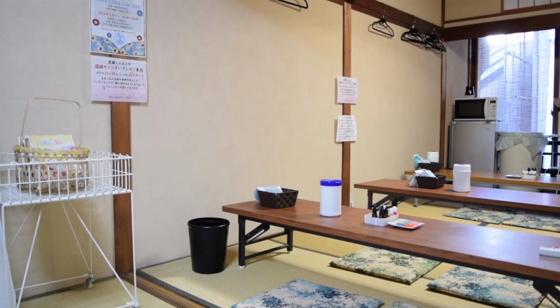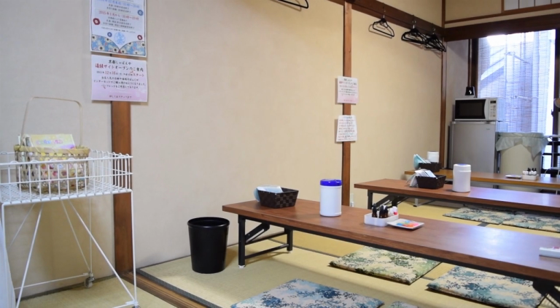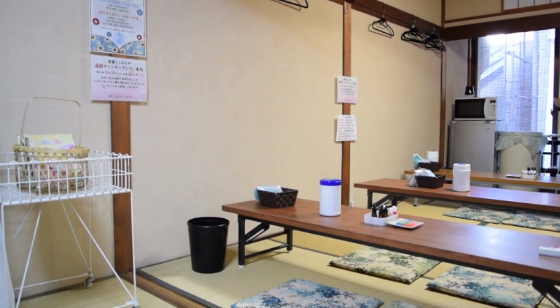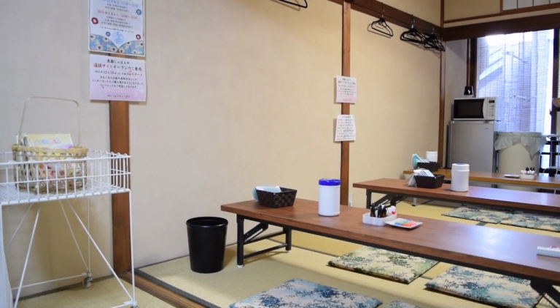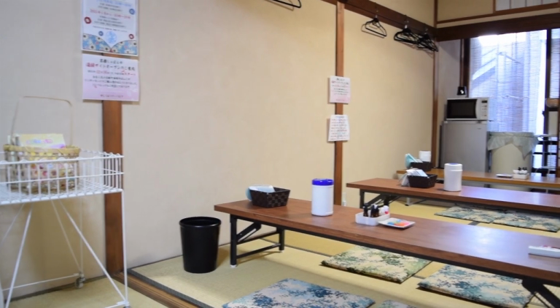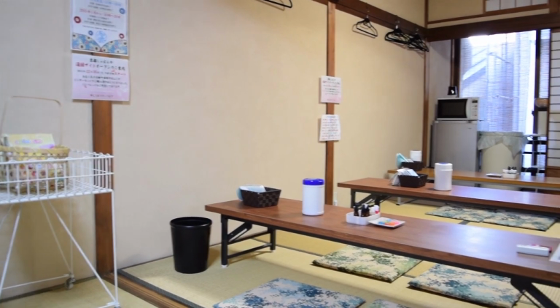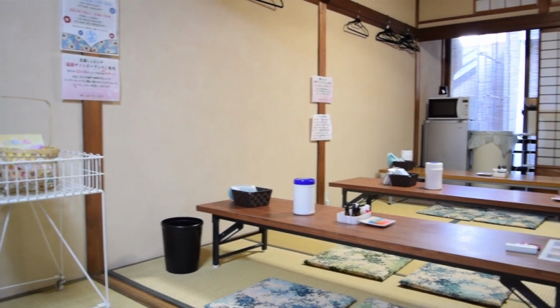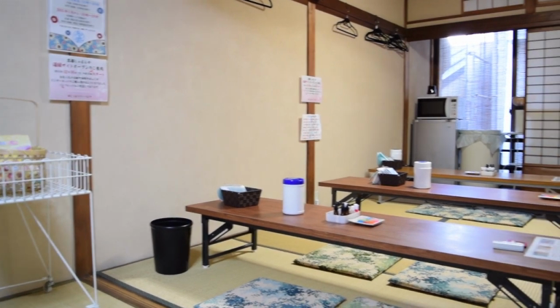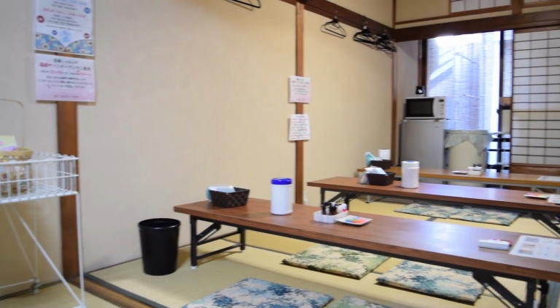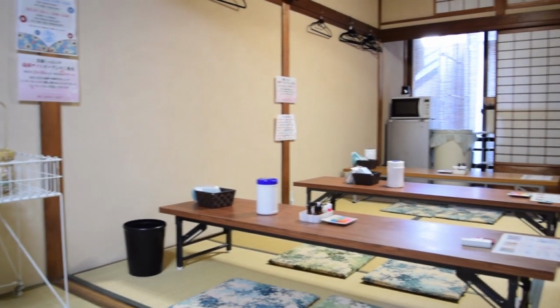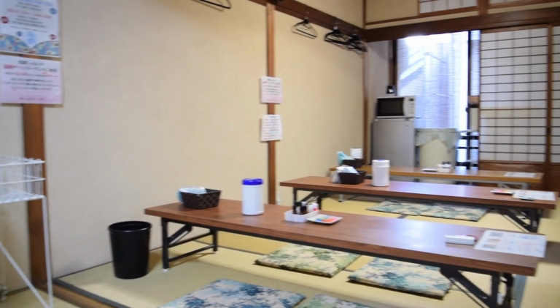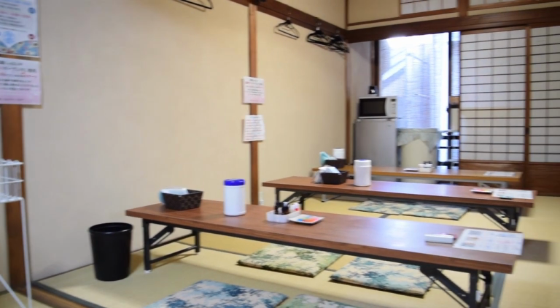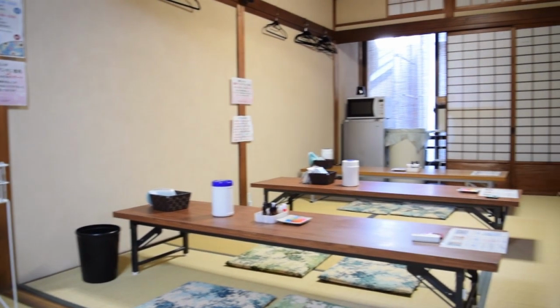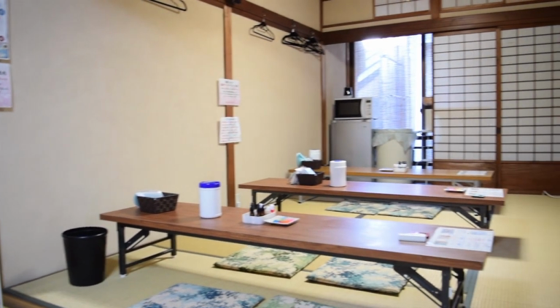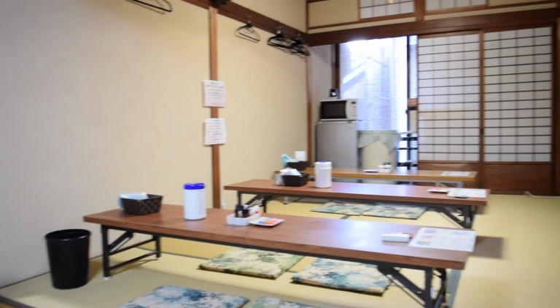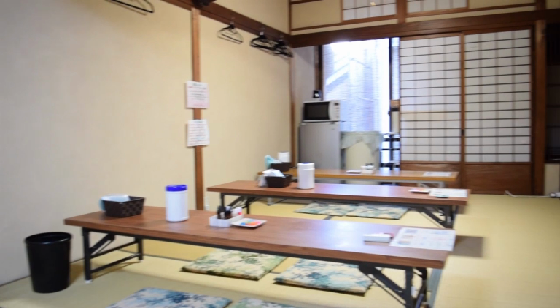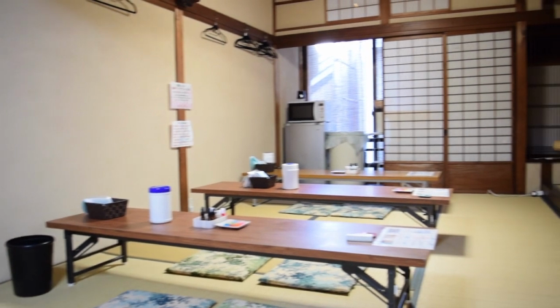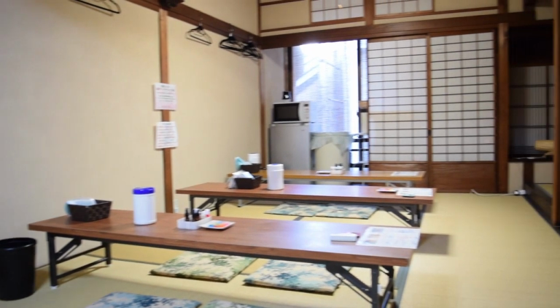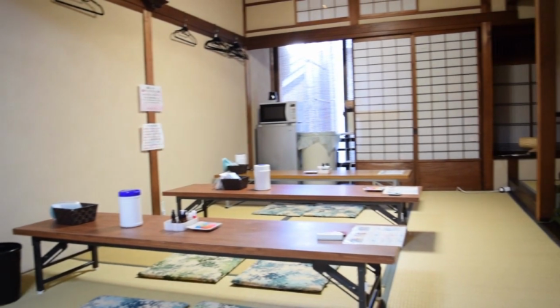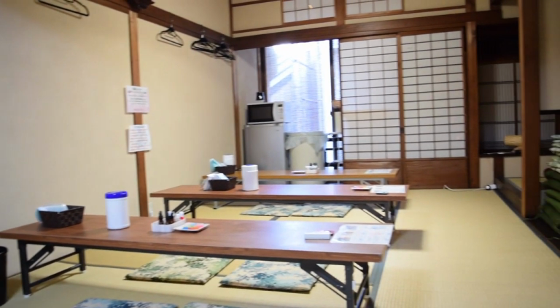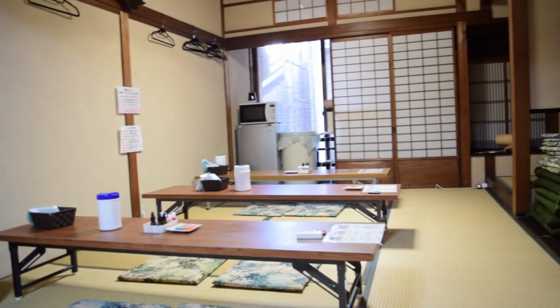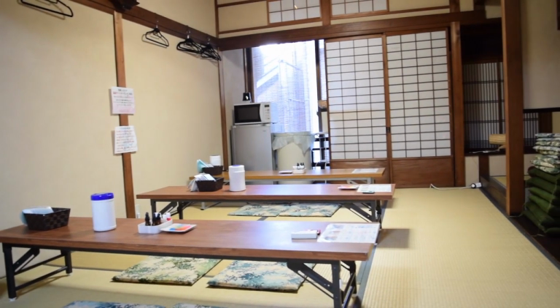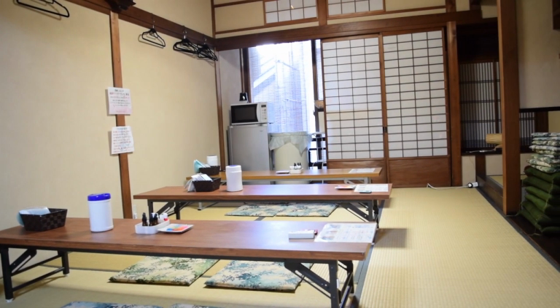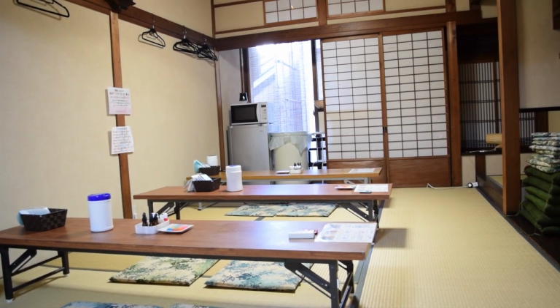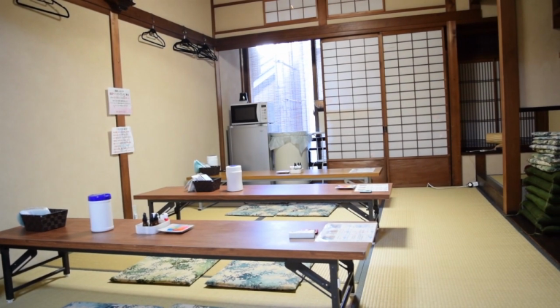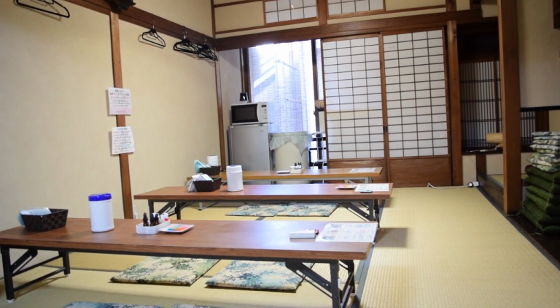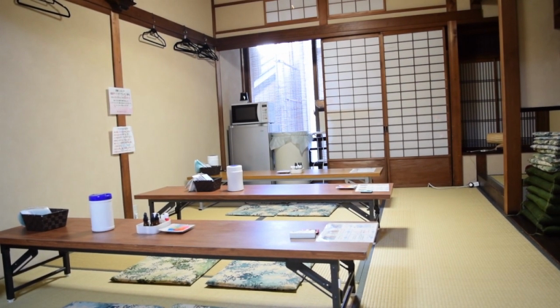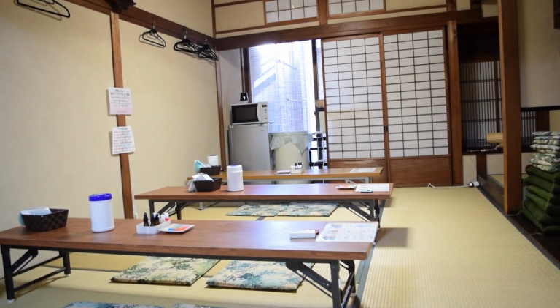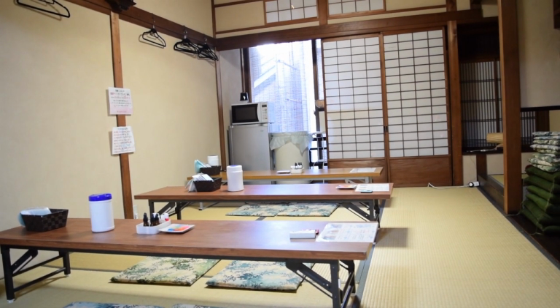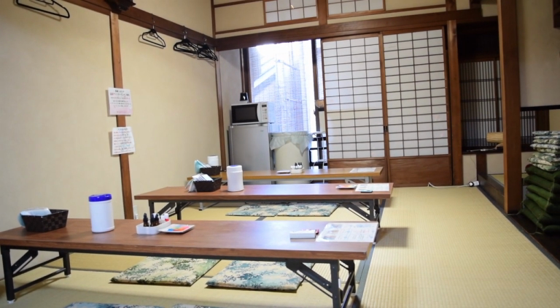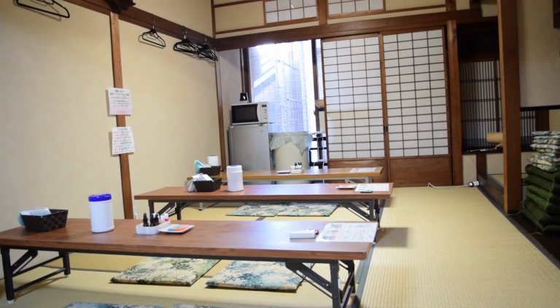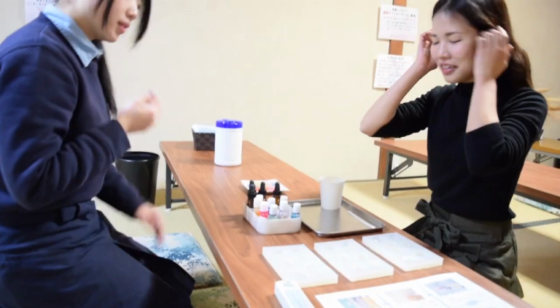The second floor is a Tatami Room. This is where you make your own handmade soap.